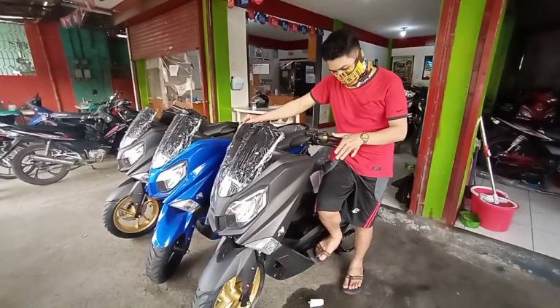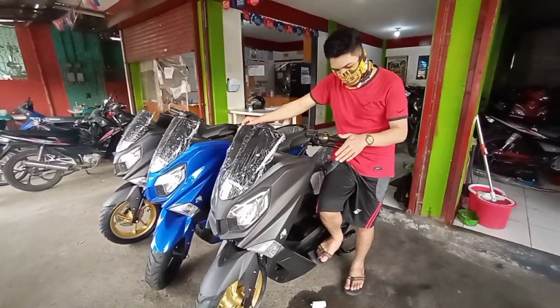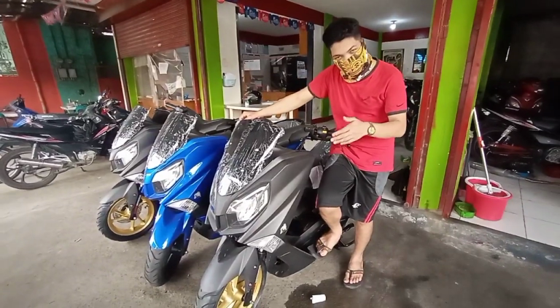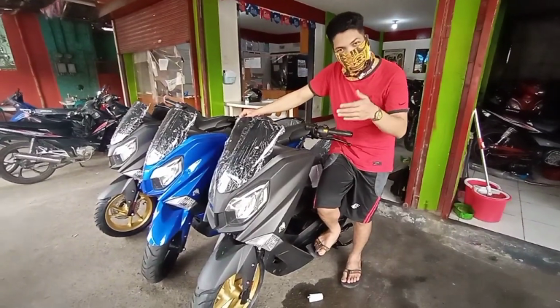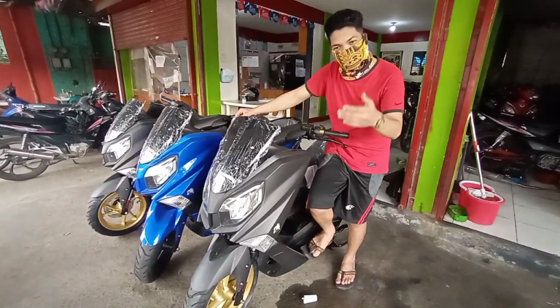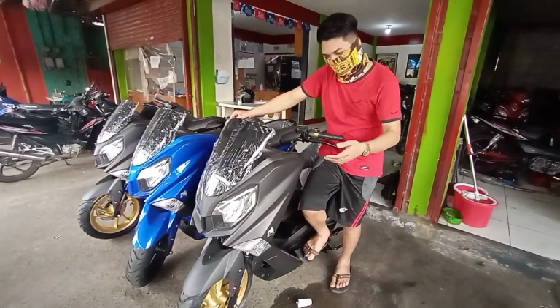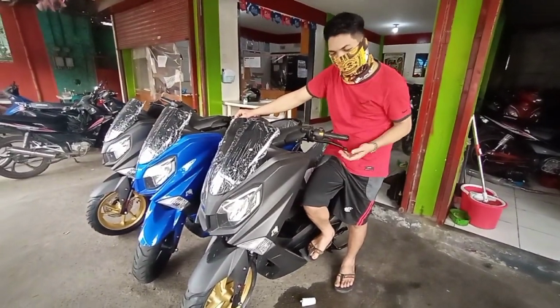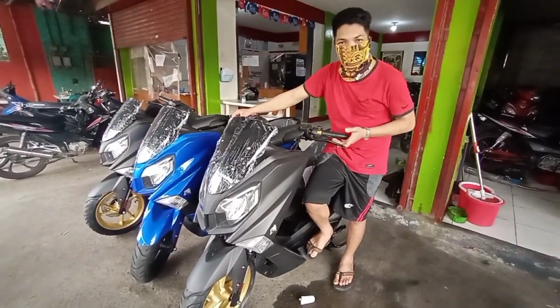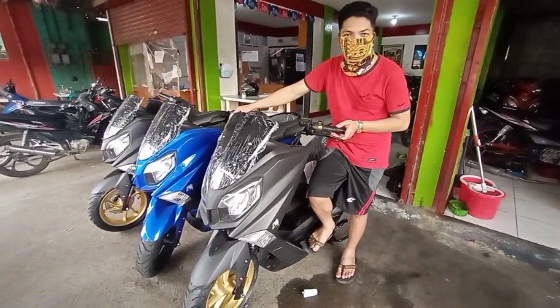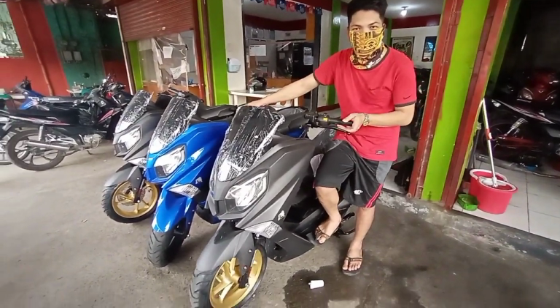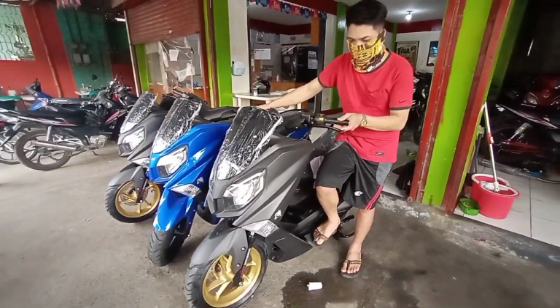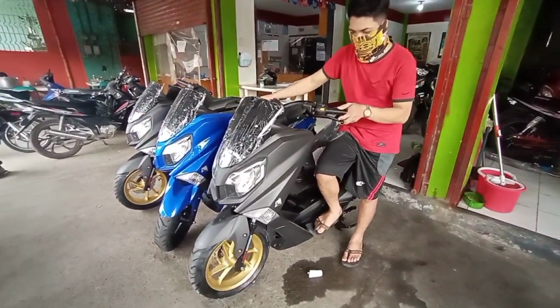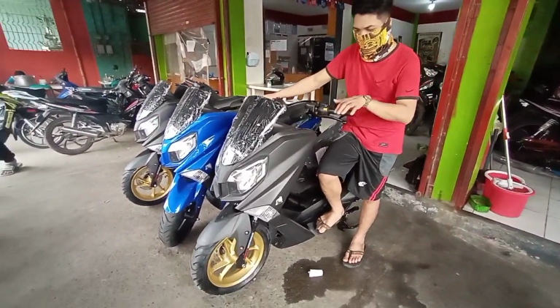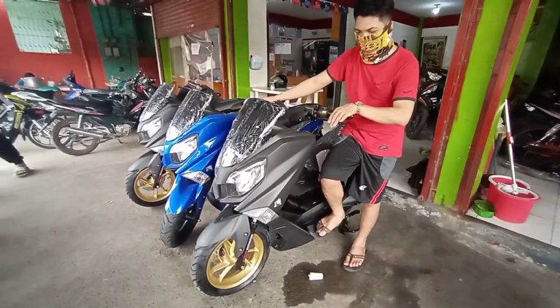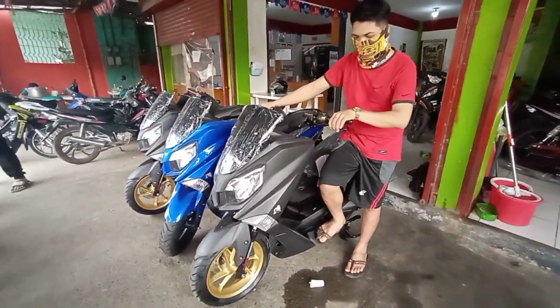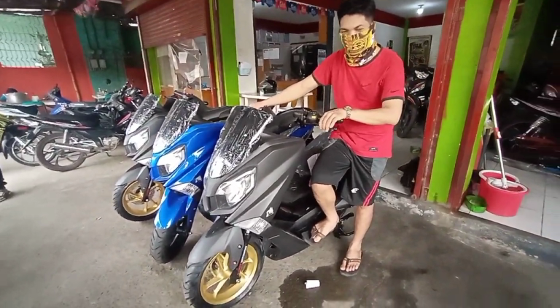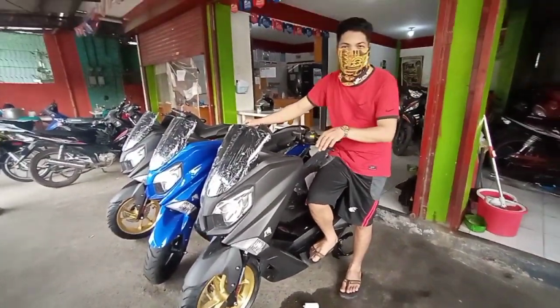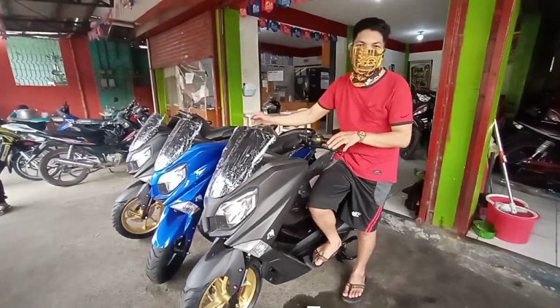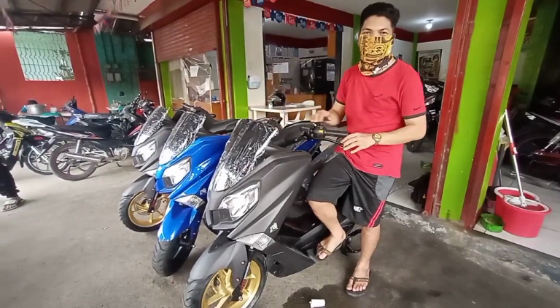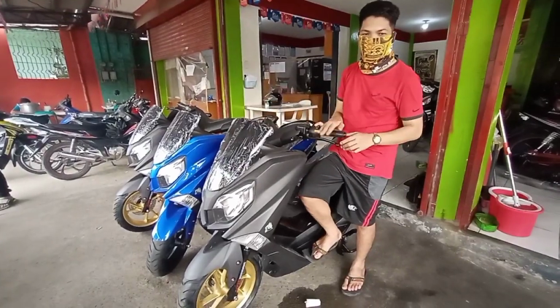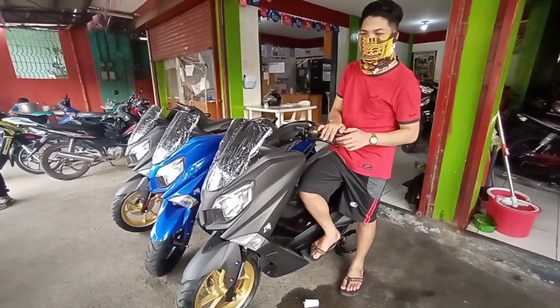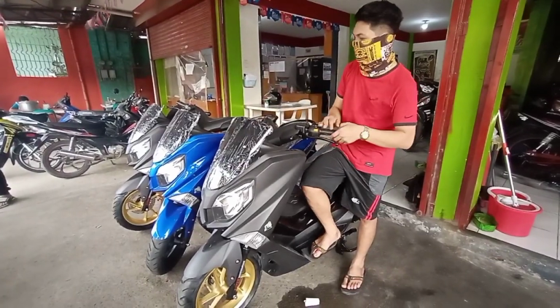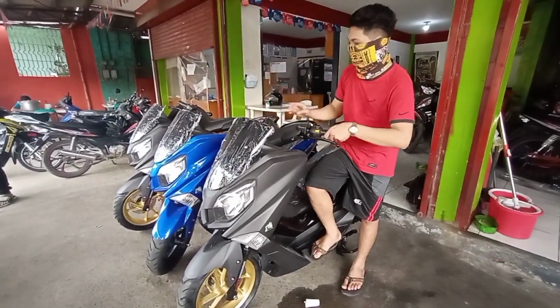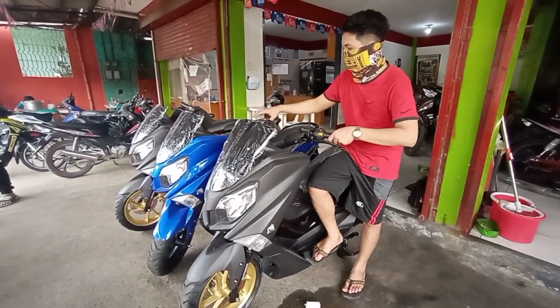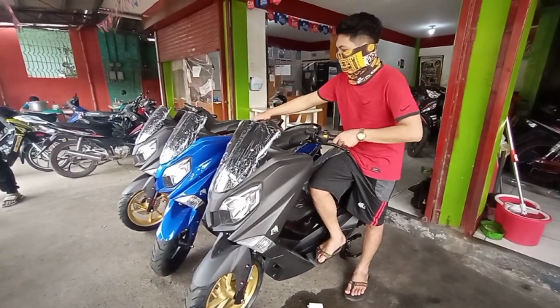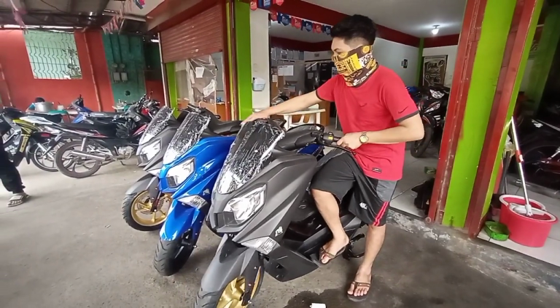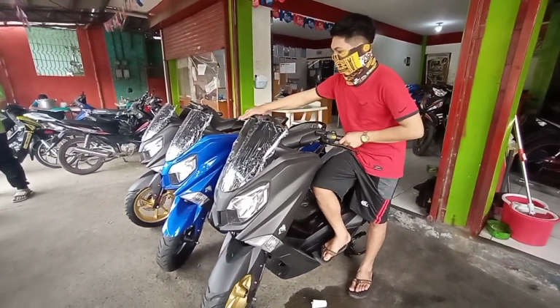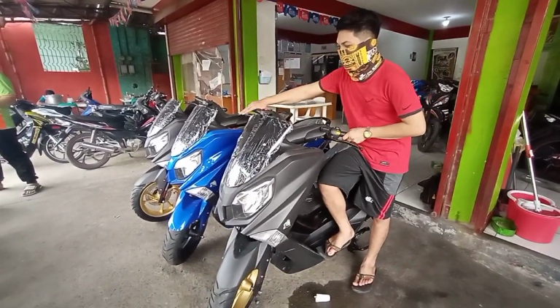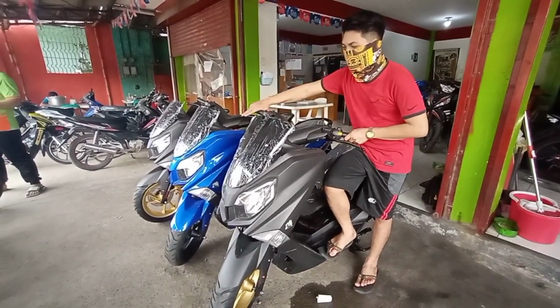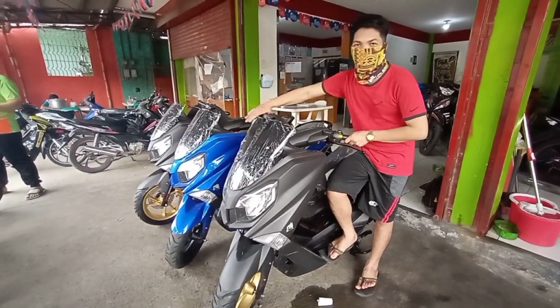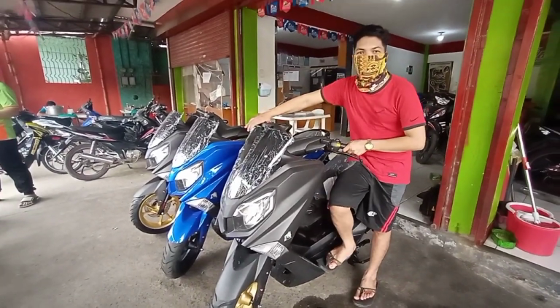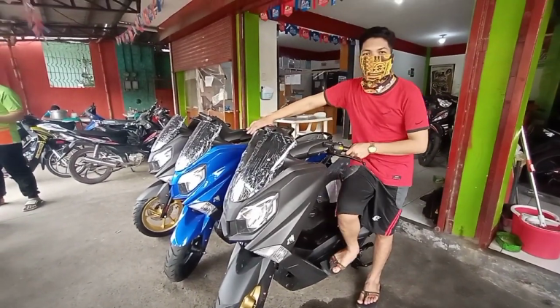Ito naman yung style ng kanyang mga lever. Ito yung brake lever.